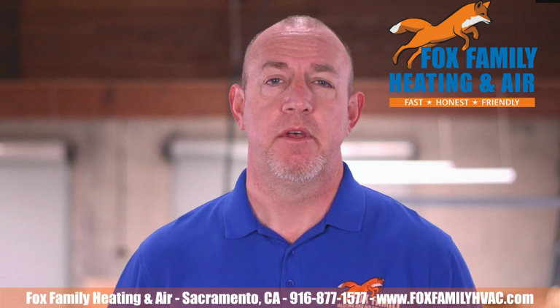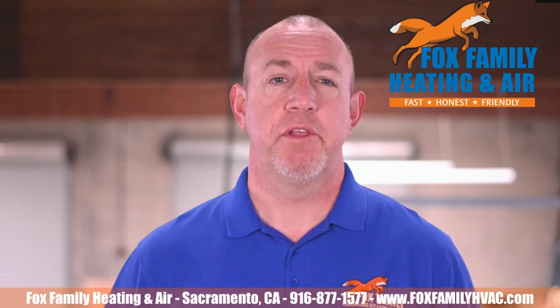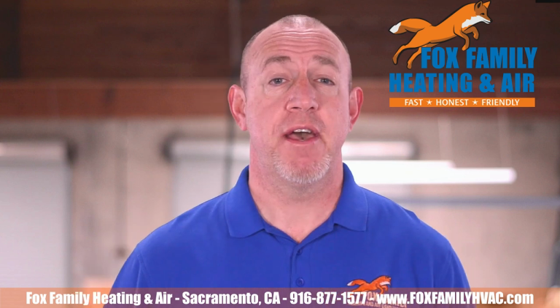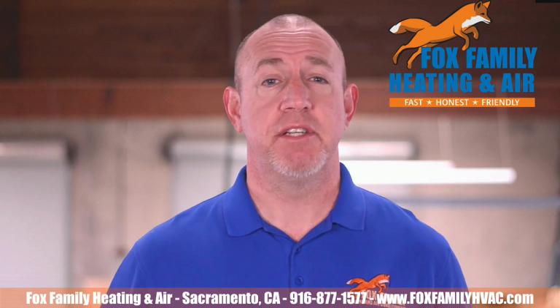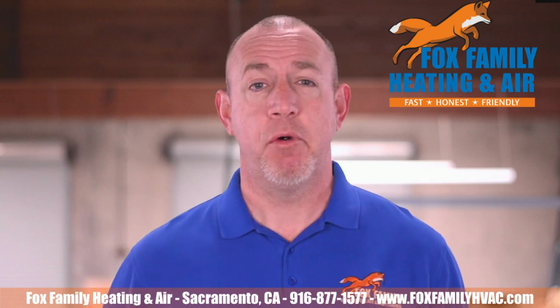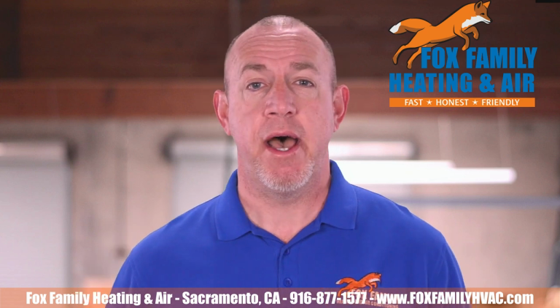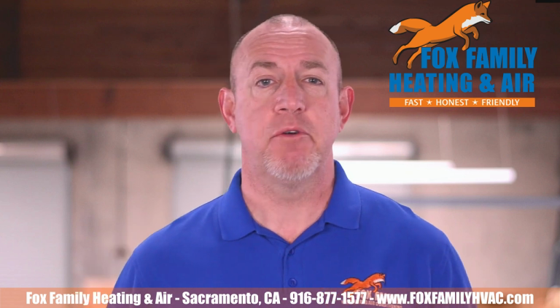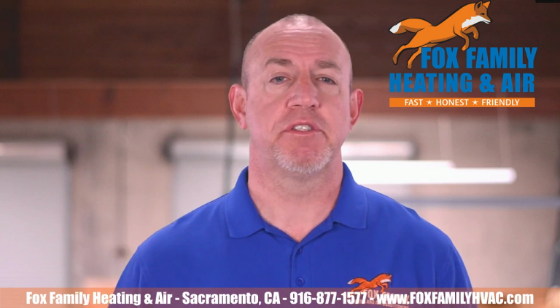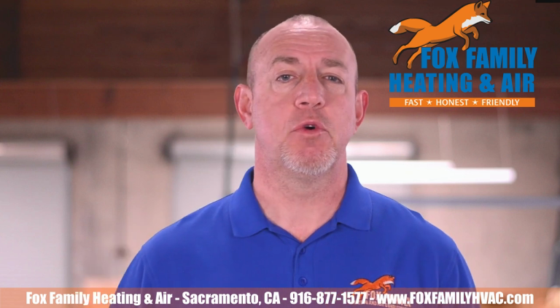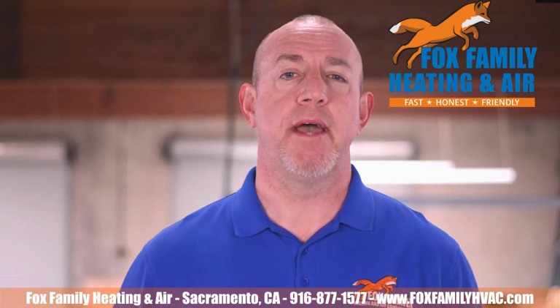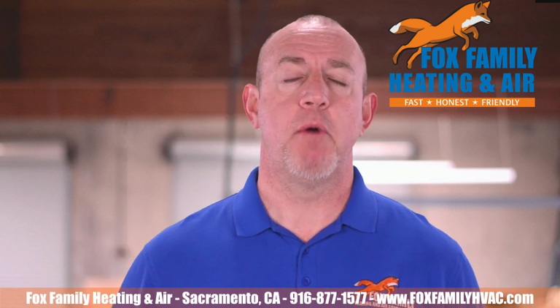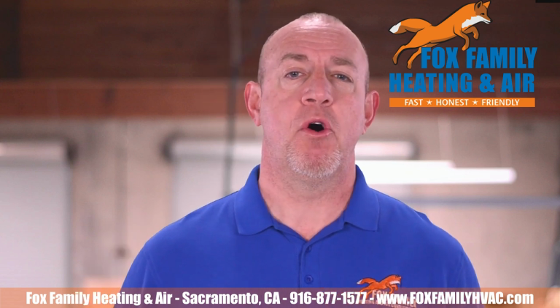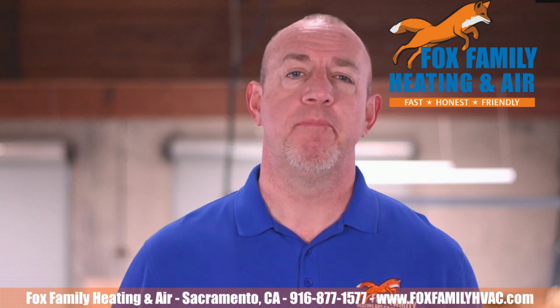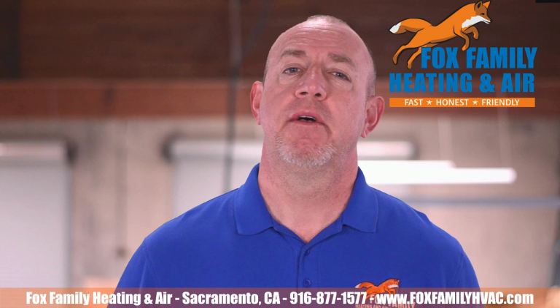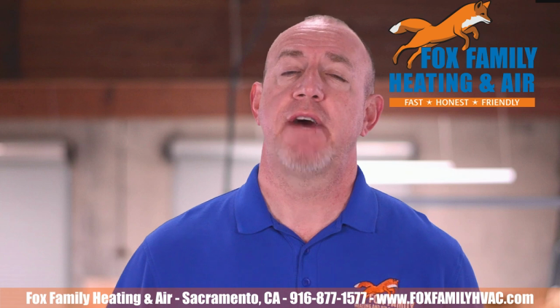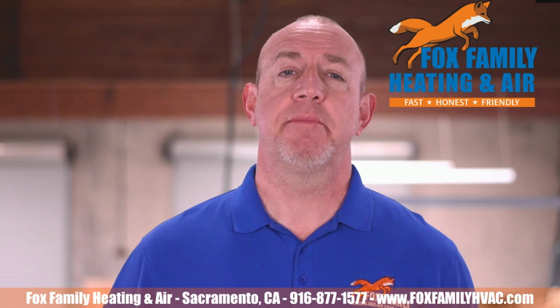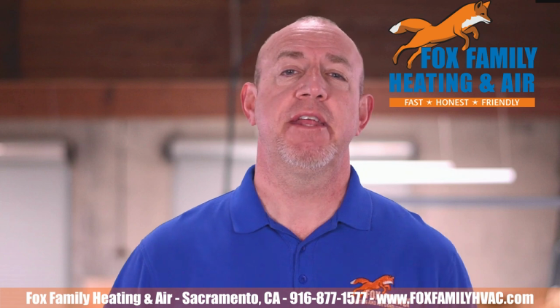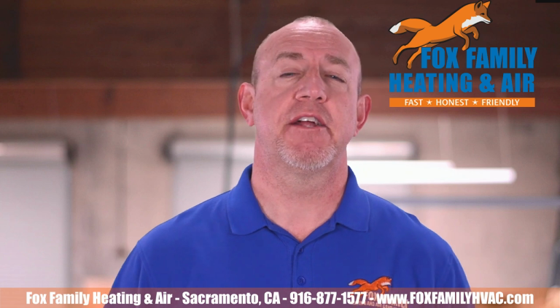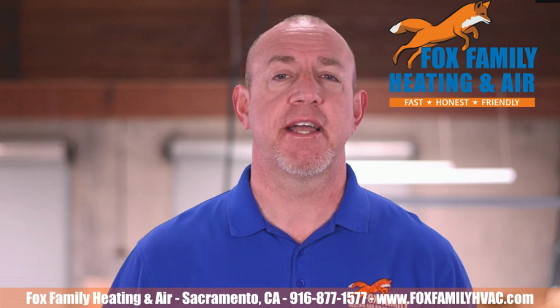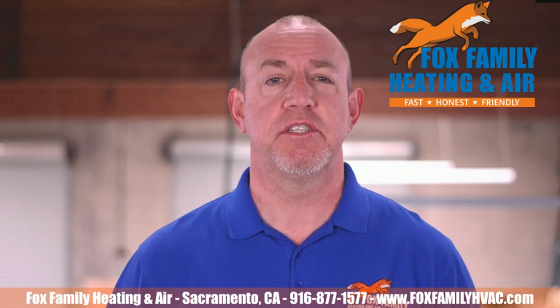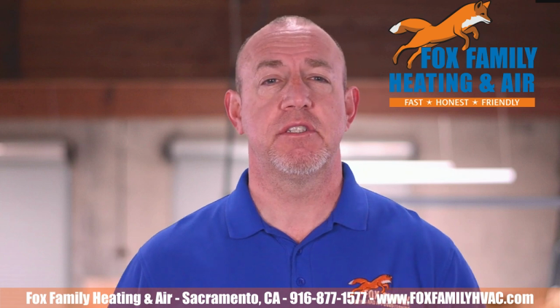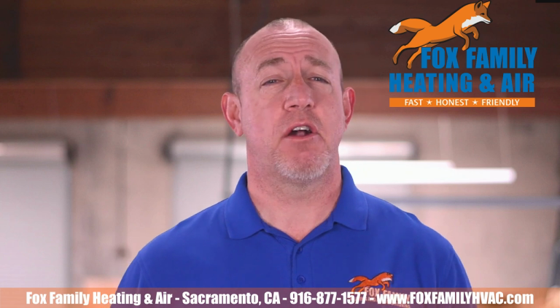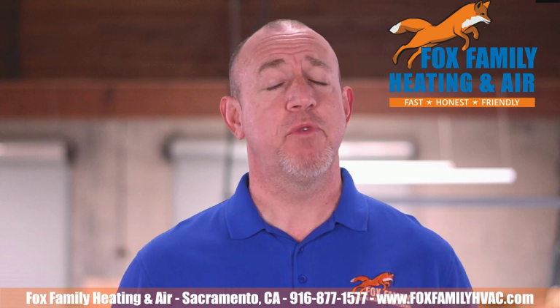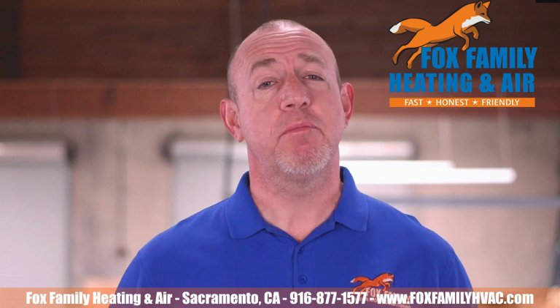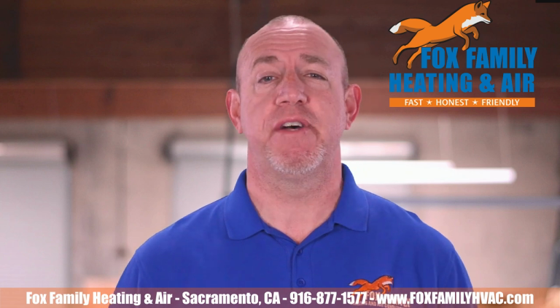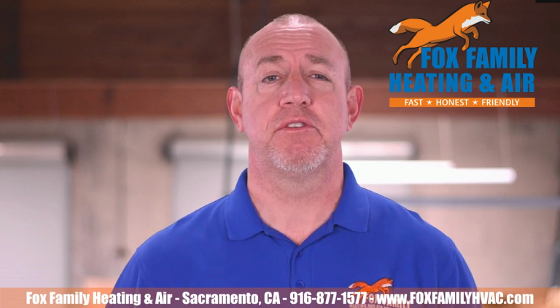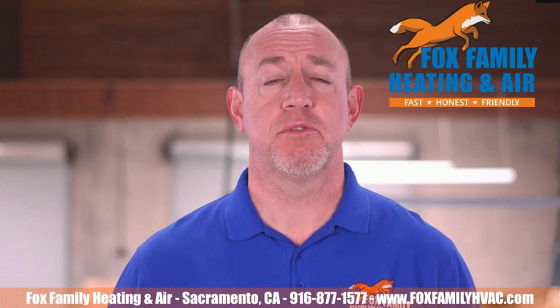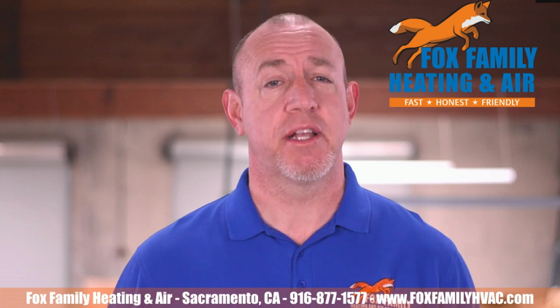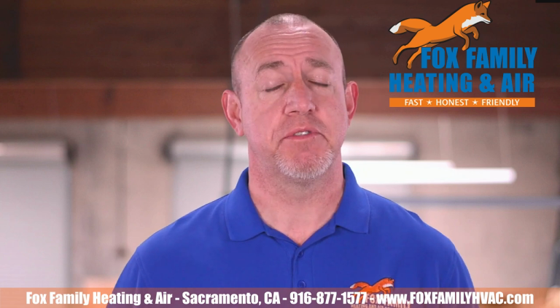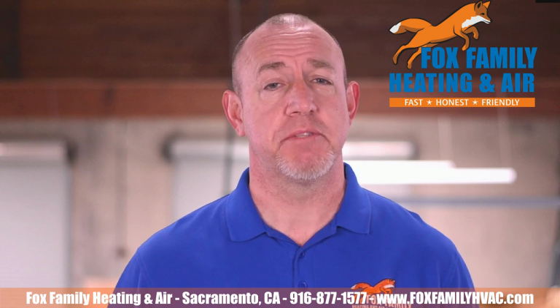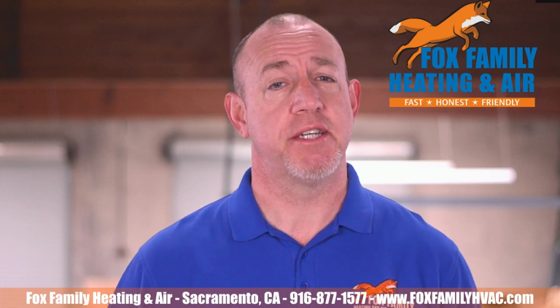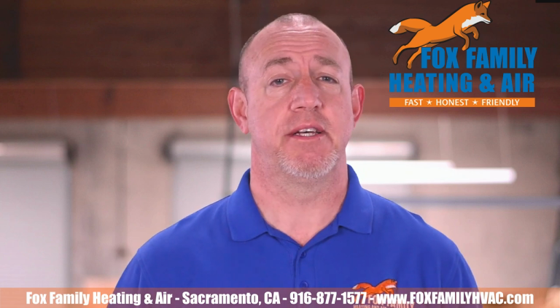Whether you have a double-wide or single-wide mobile home, Fox Family Heating and Air technicians are real professionals when it comes to this process.